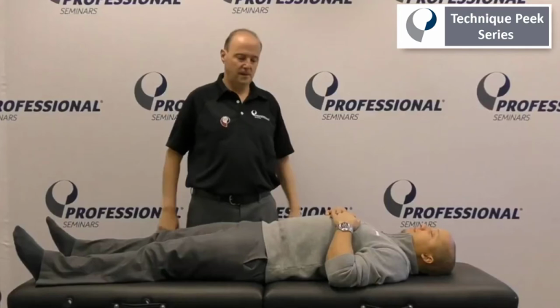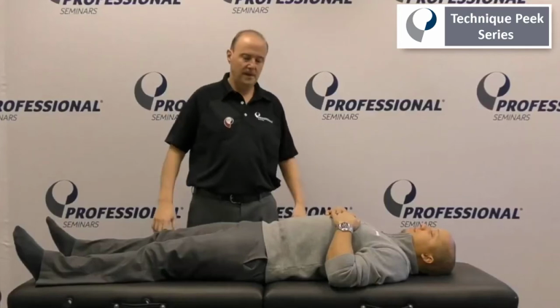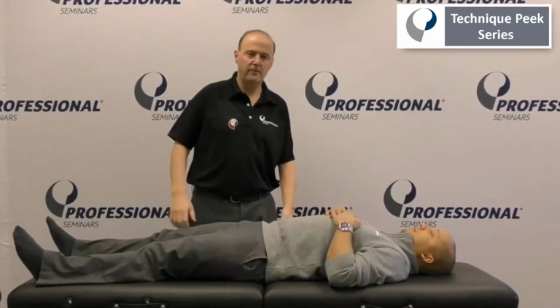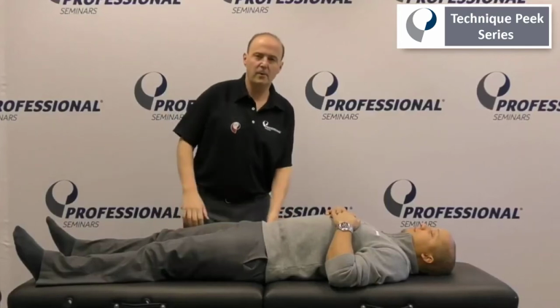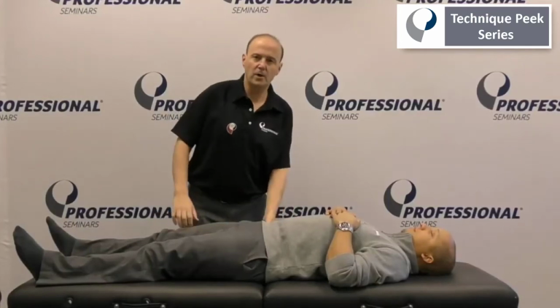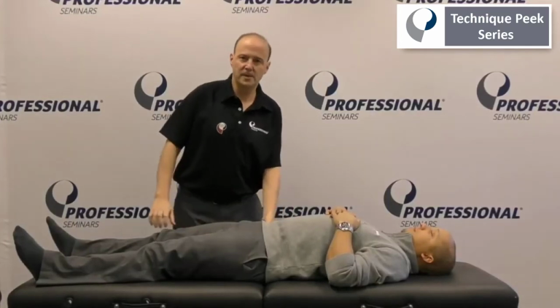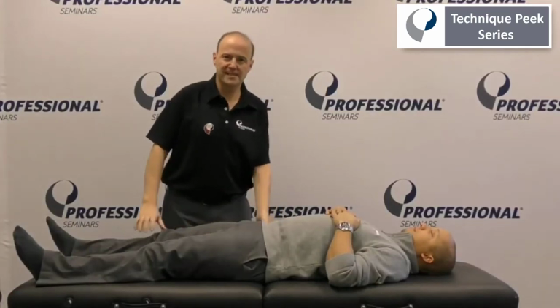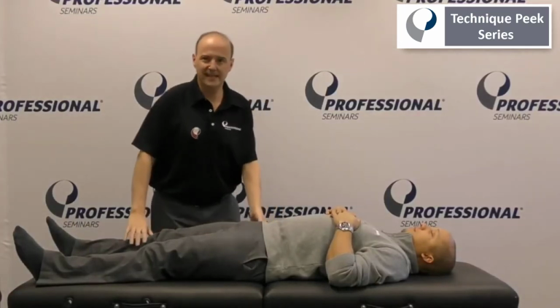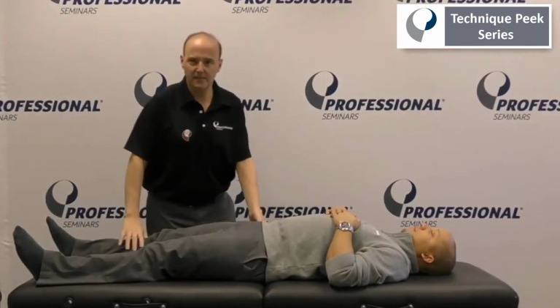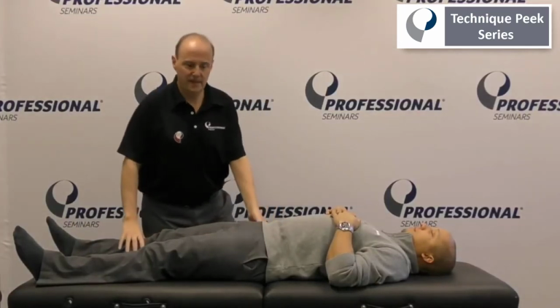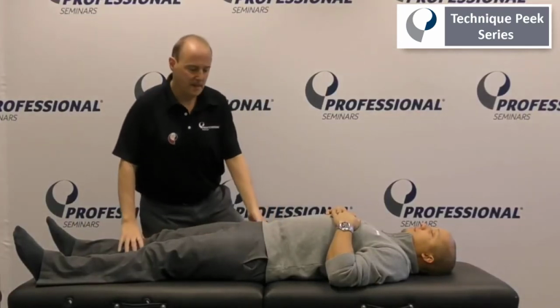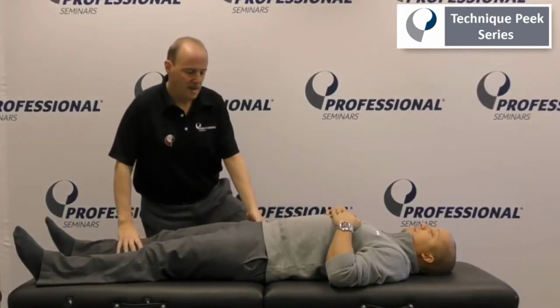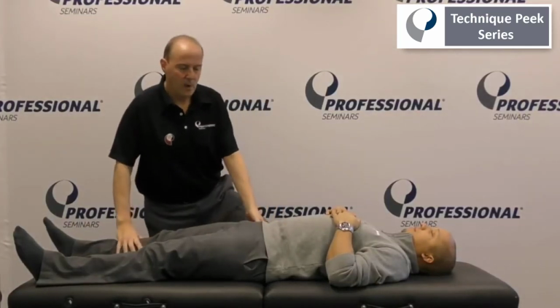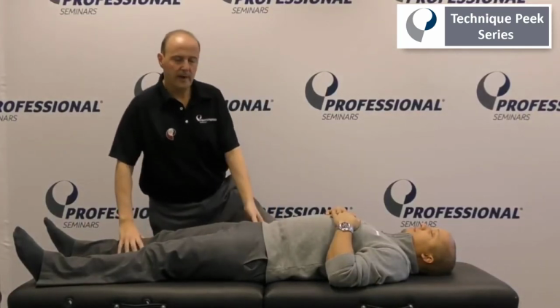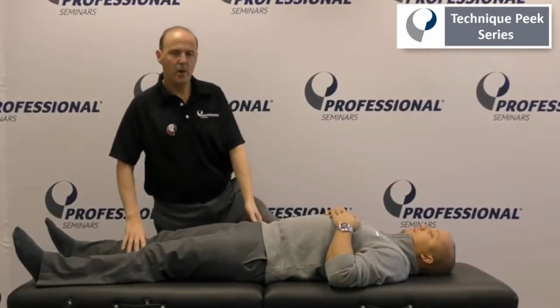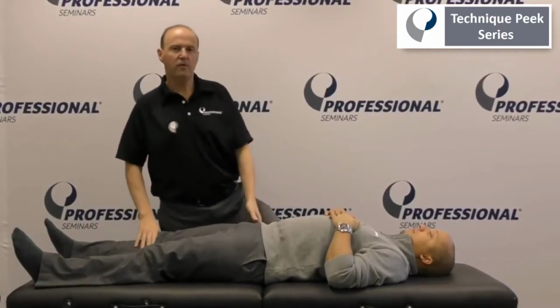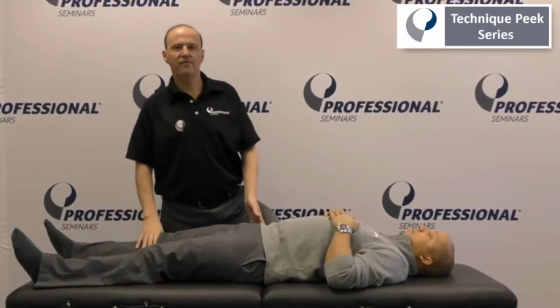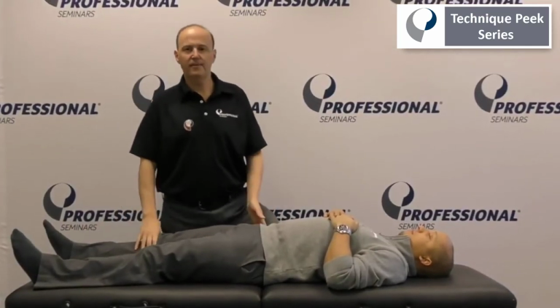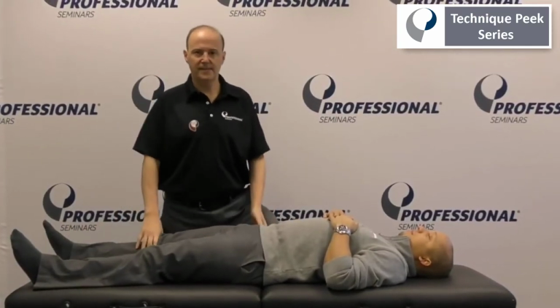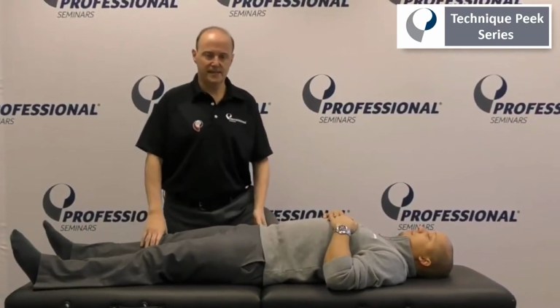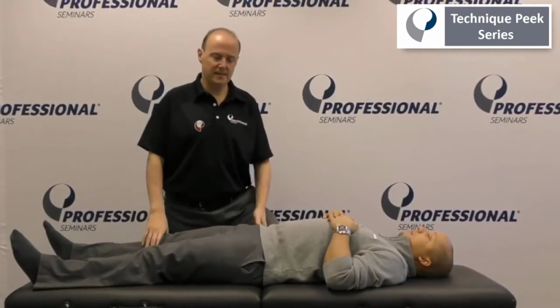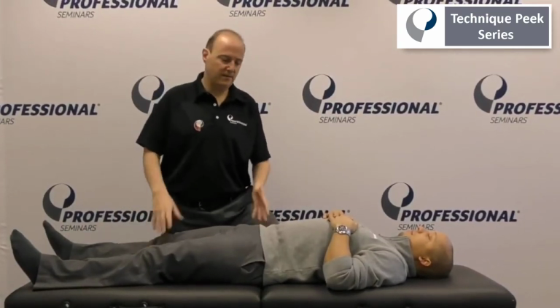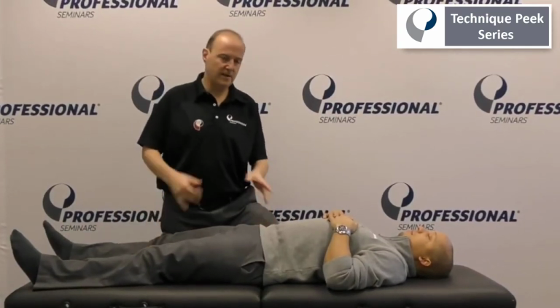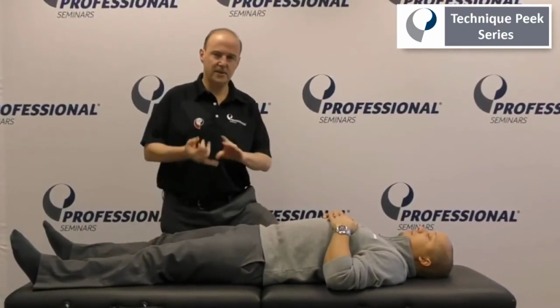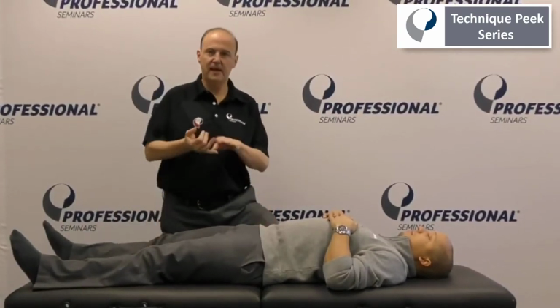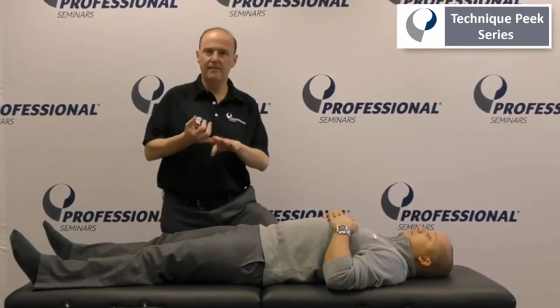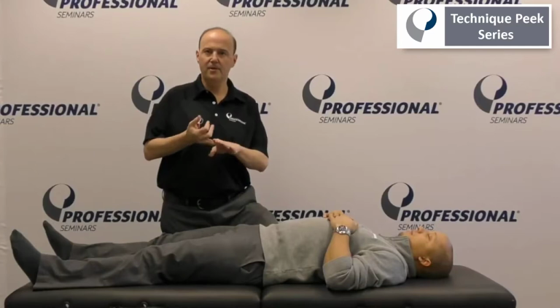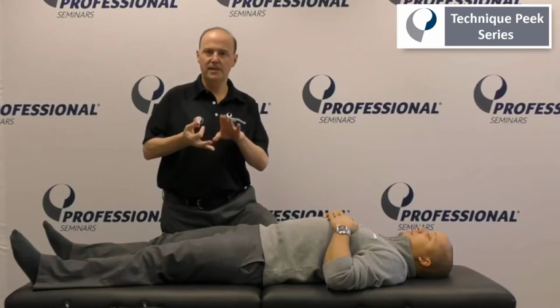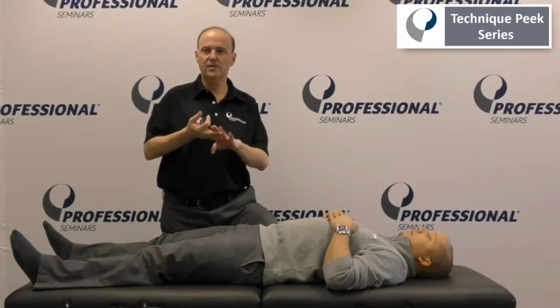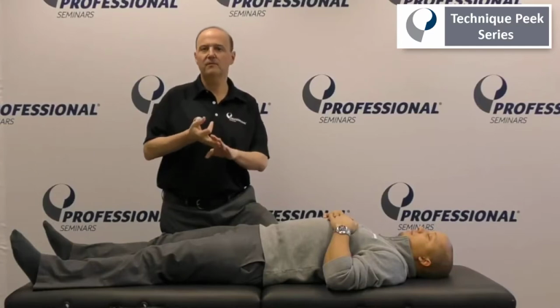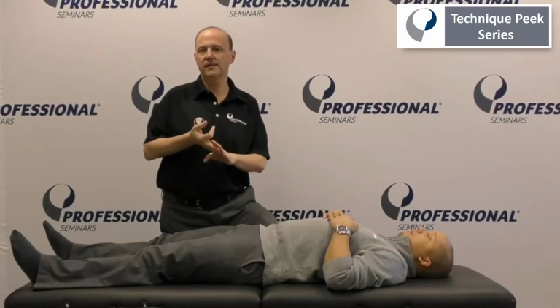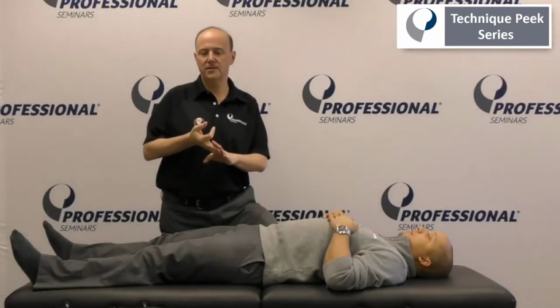Hi everybody, welcome to Technique Peak. We're going to go over a favorite test: flexion, abduction, external rotation.